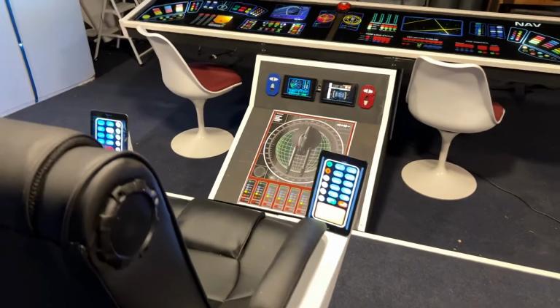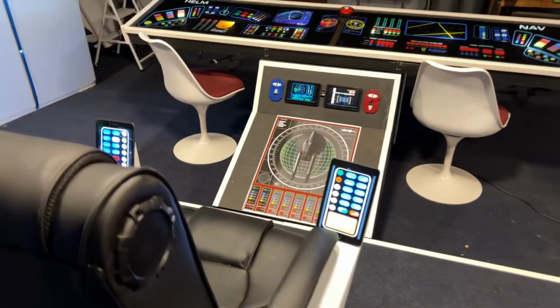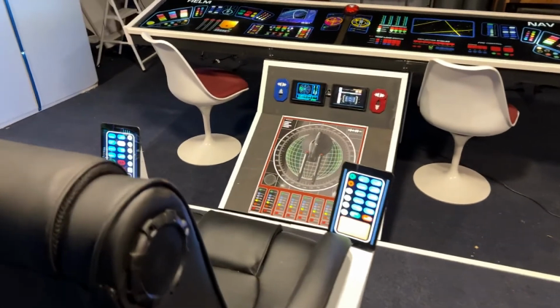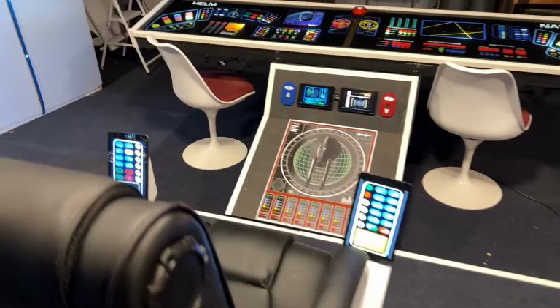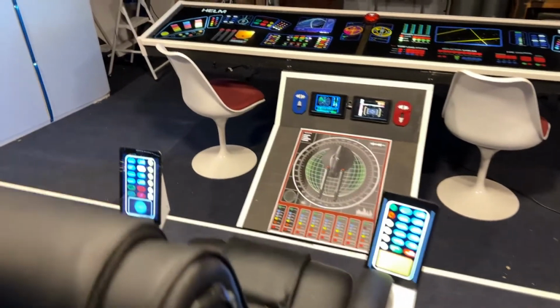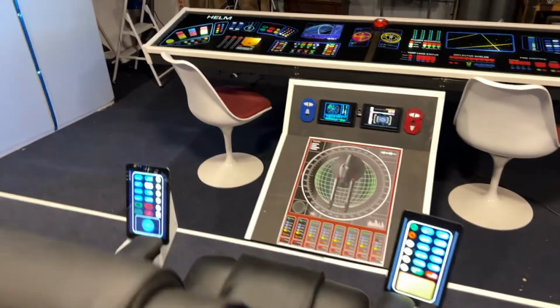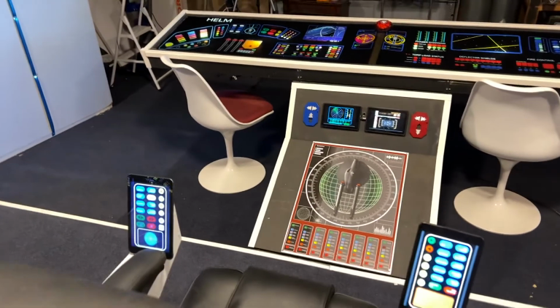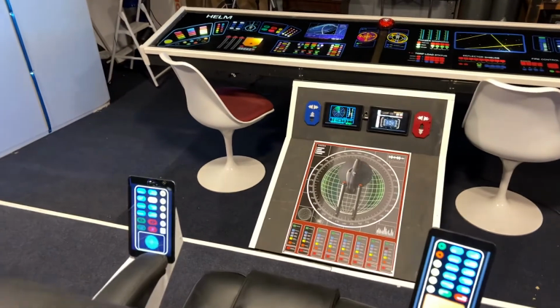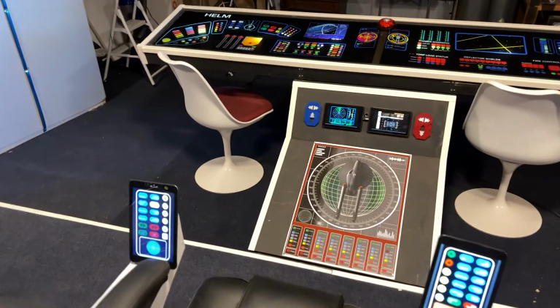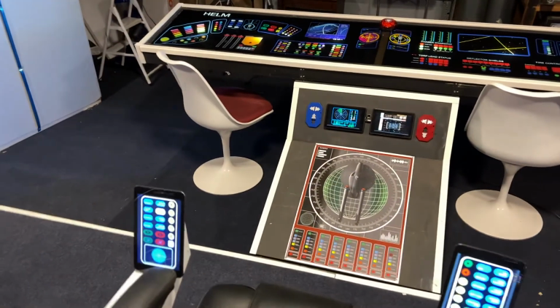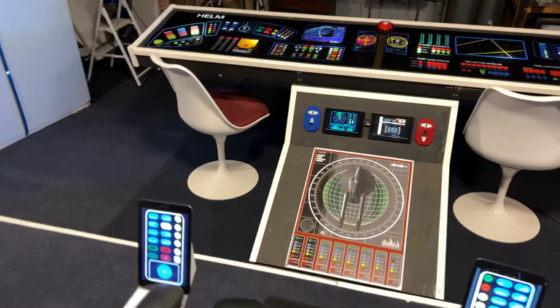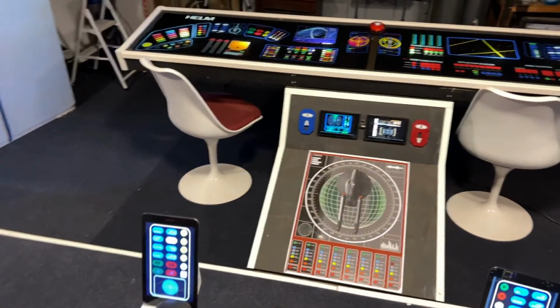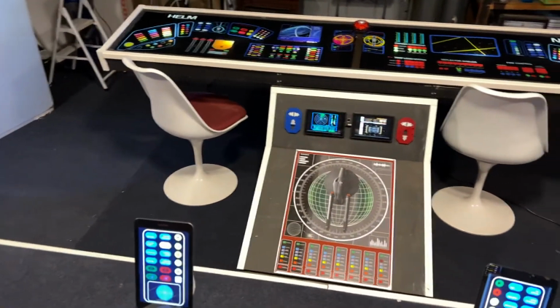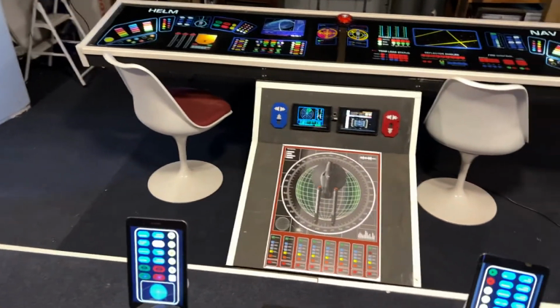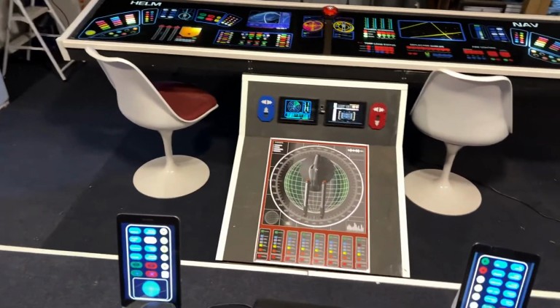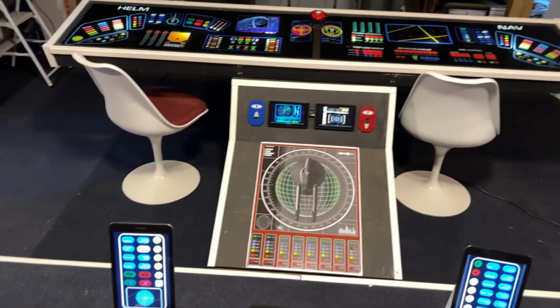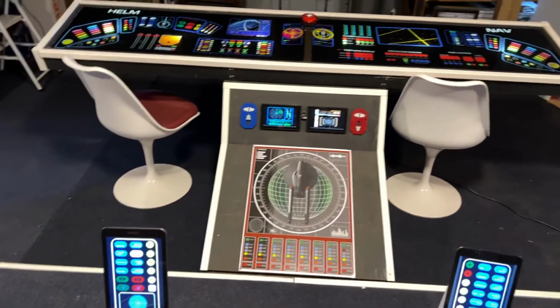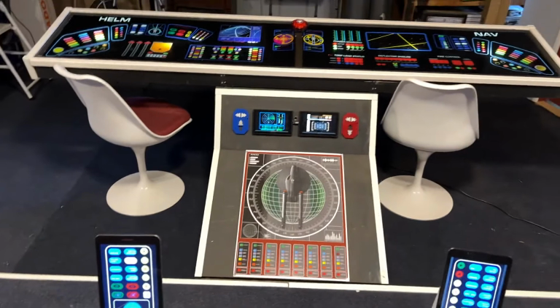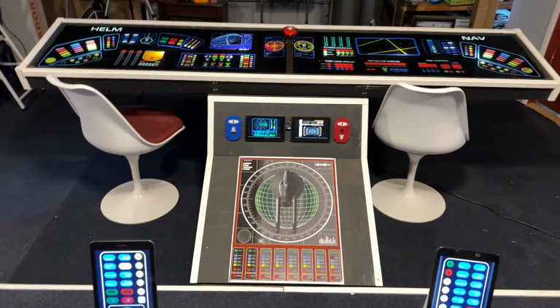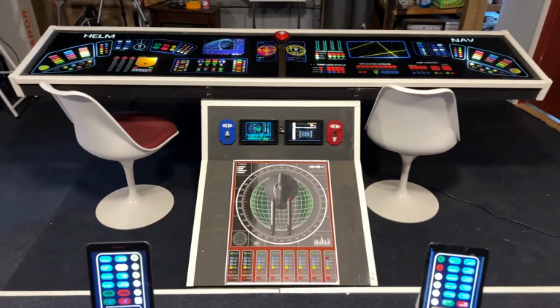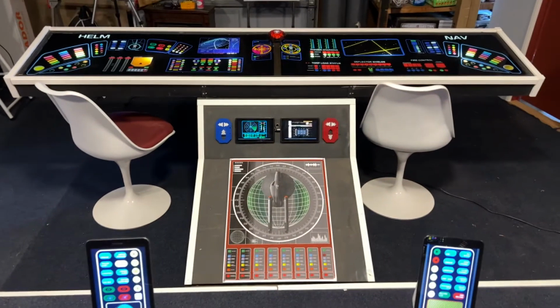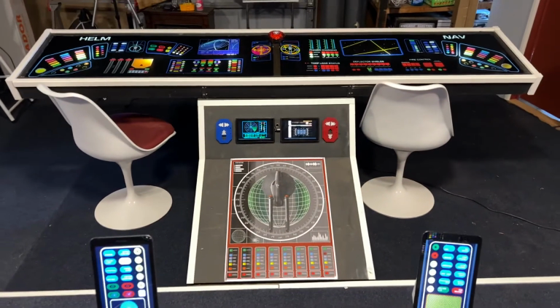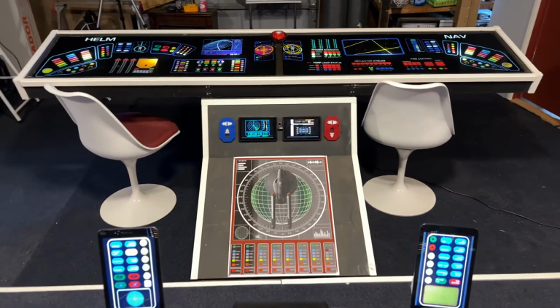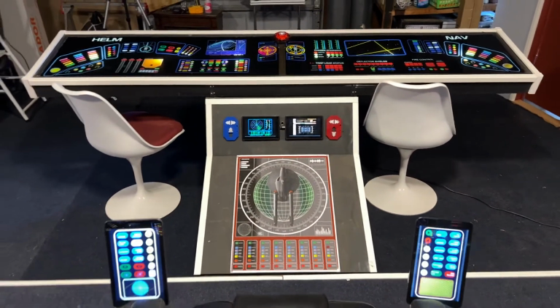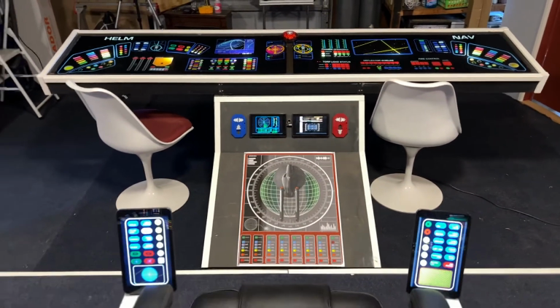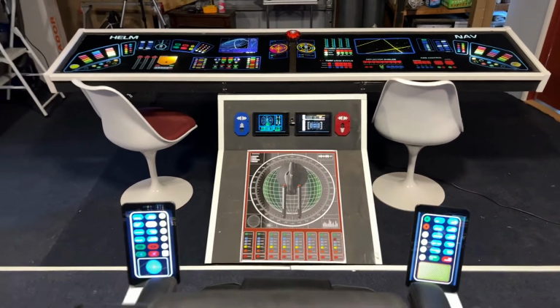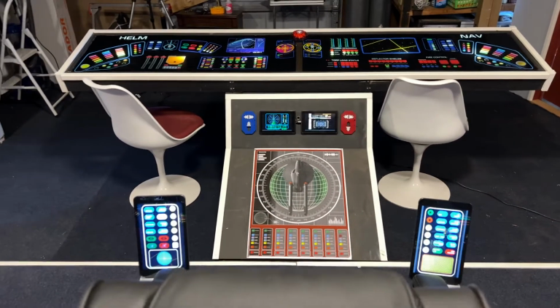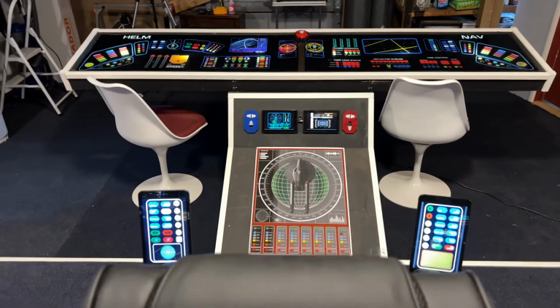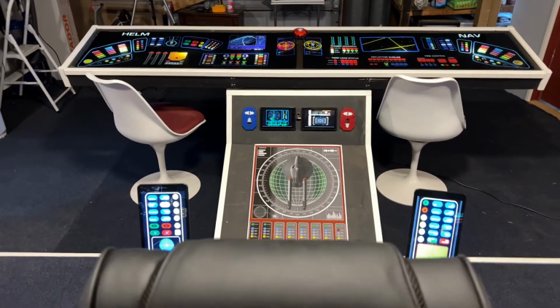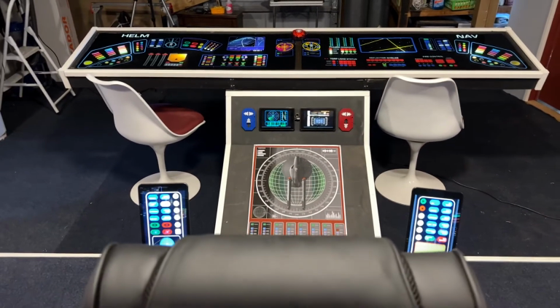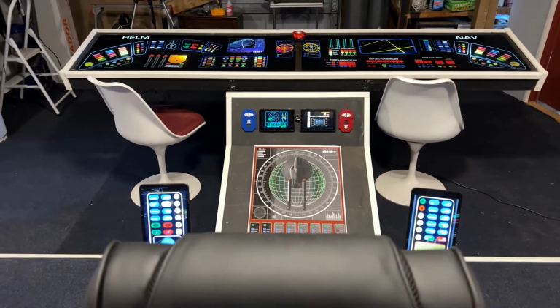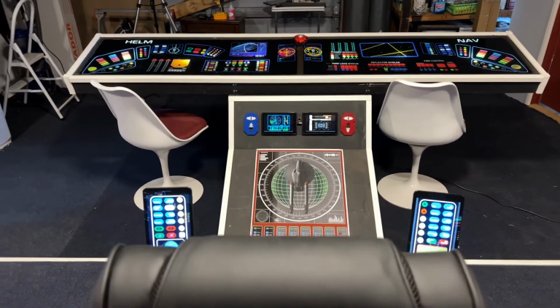Here is the front console. Oops, I forgot to turn on one of the emergency lights, but that's okay.